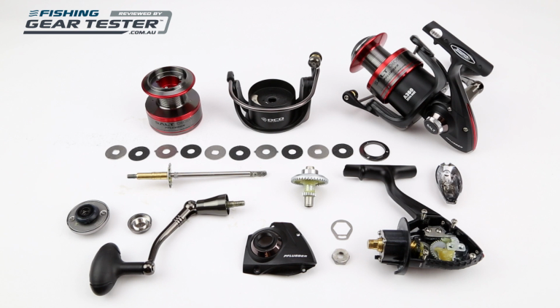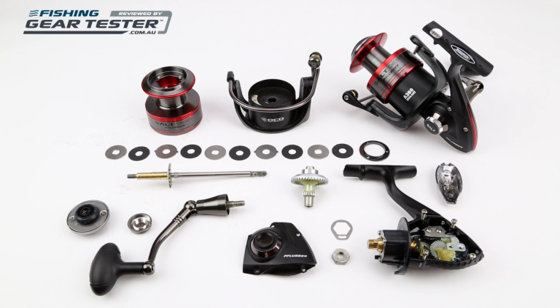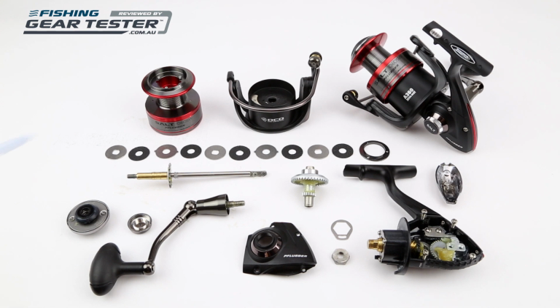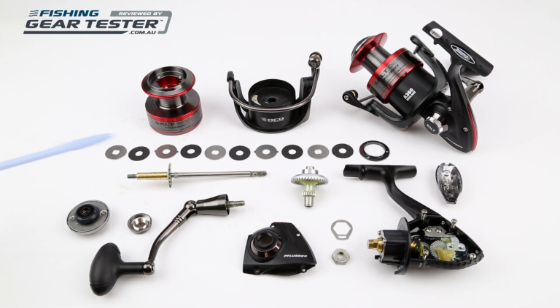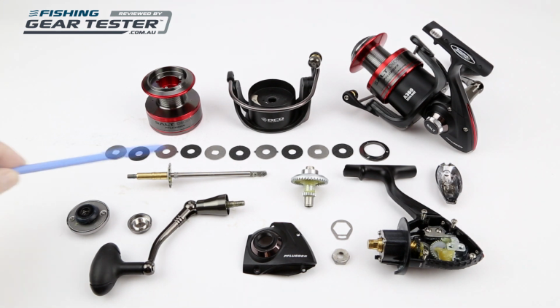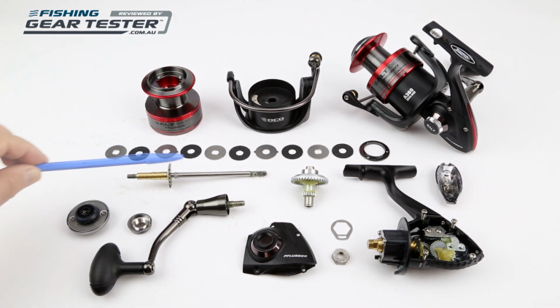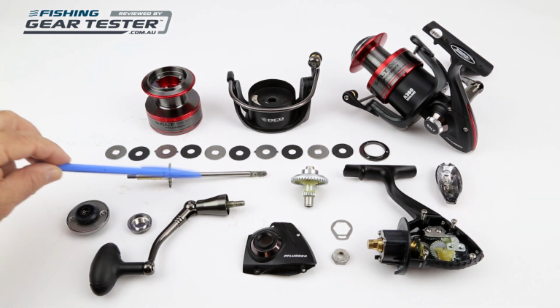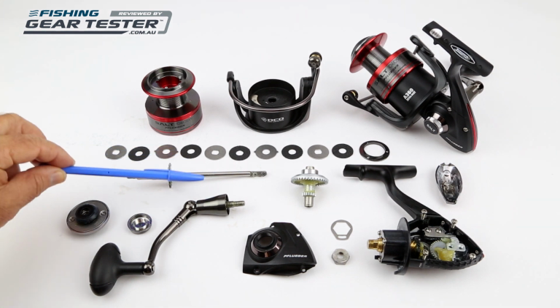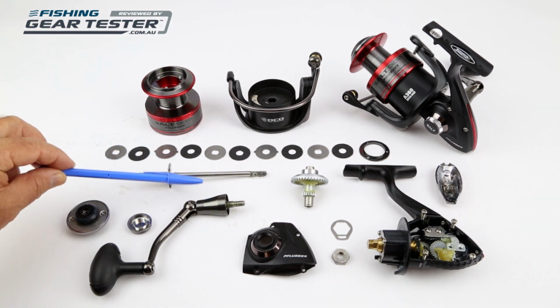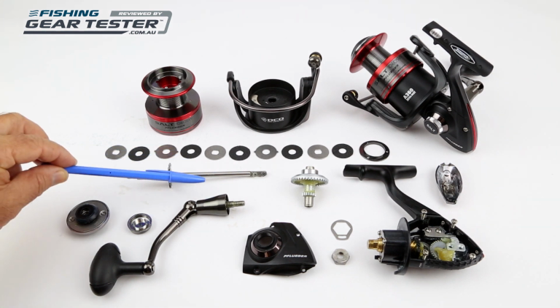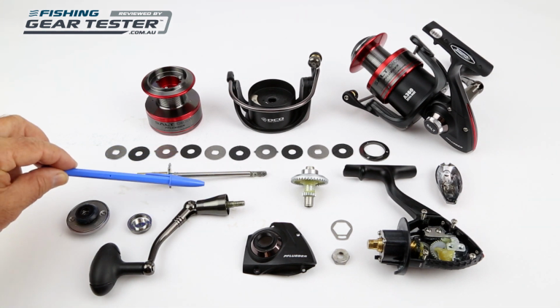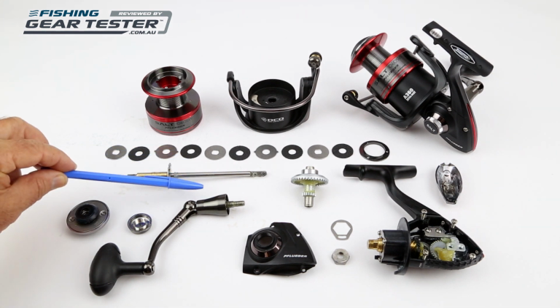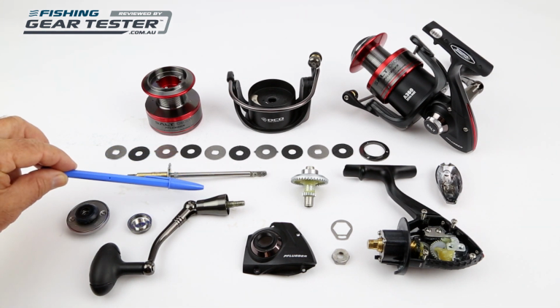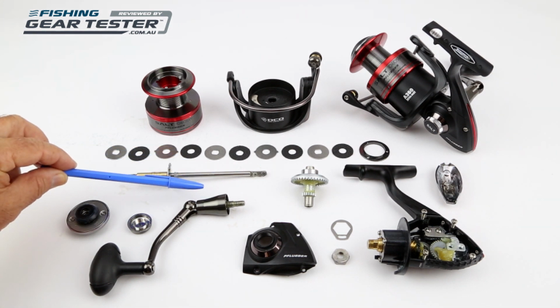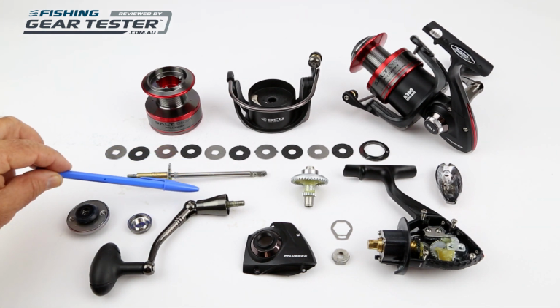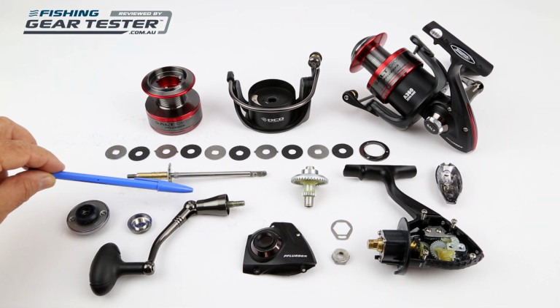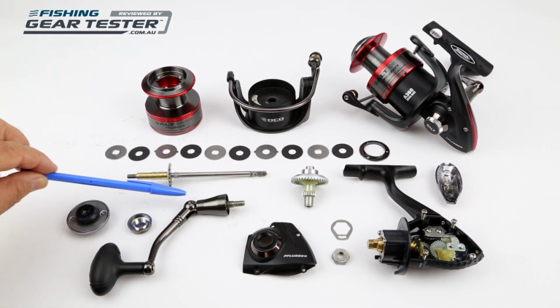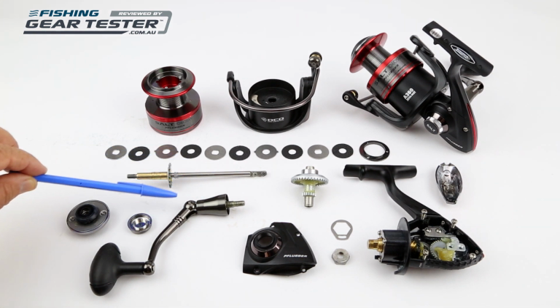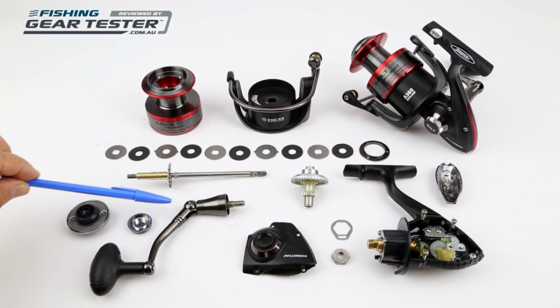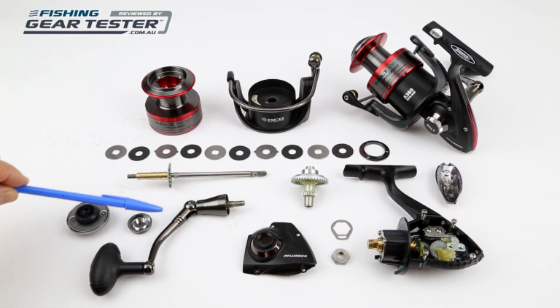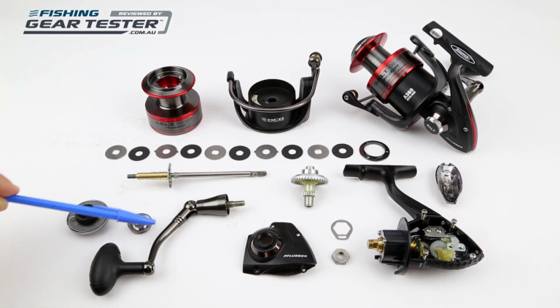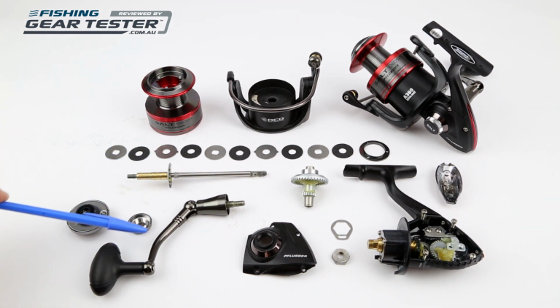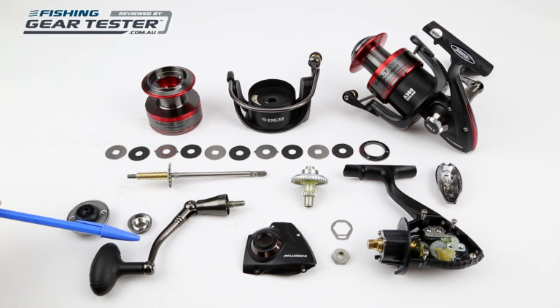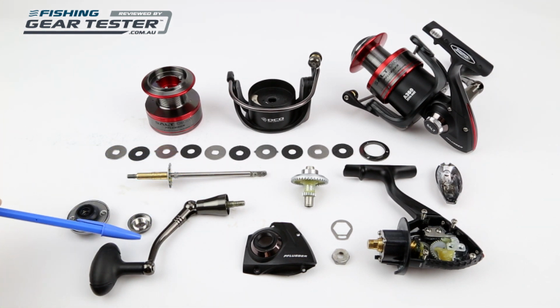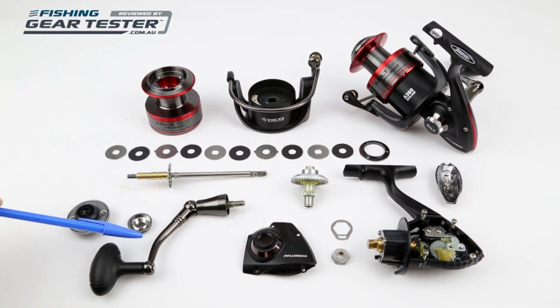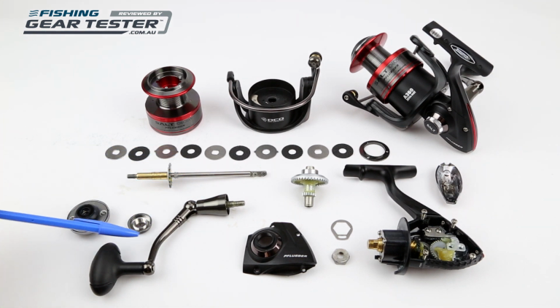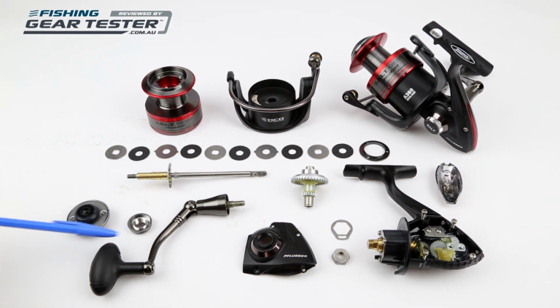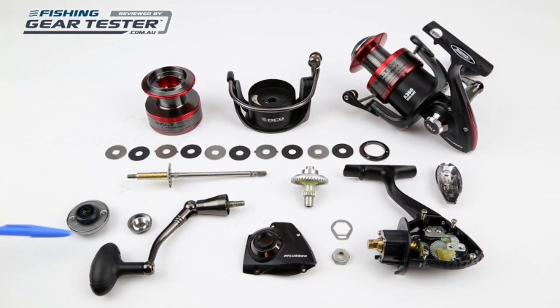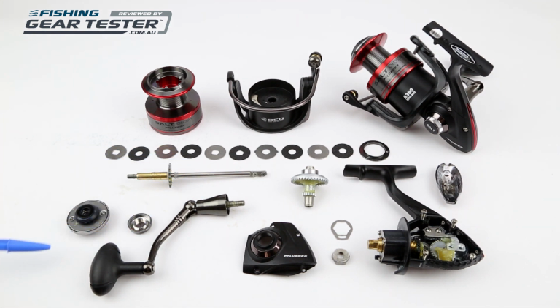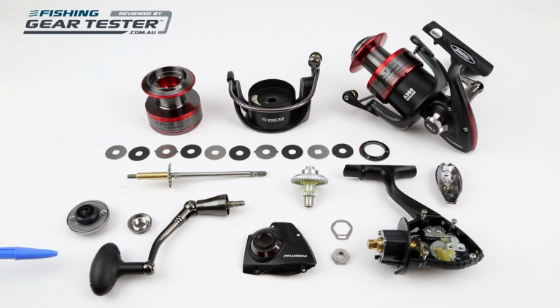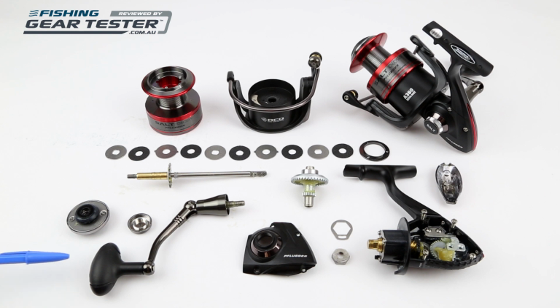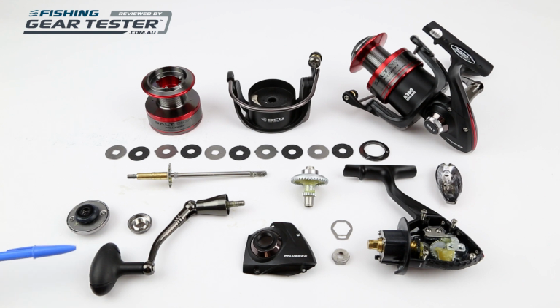The machined aluminium handle has thick anodising and the soft grip knob can be lubricated easily.